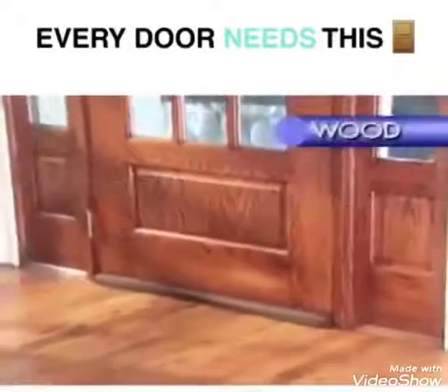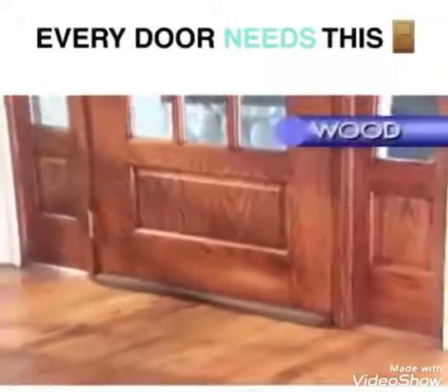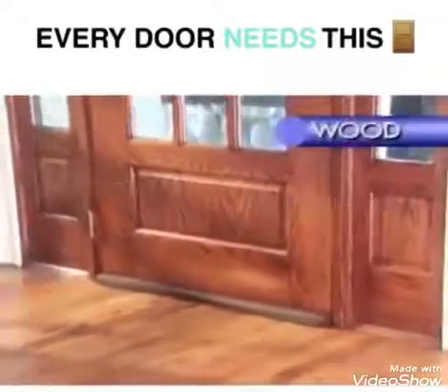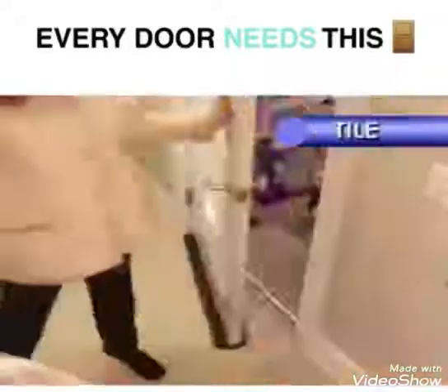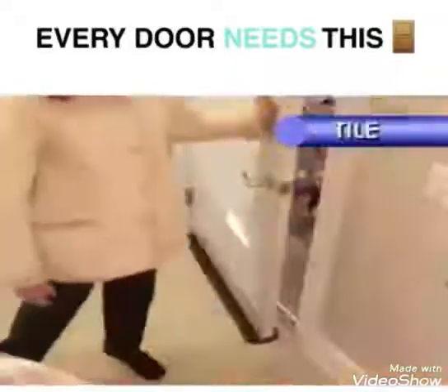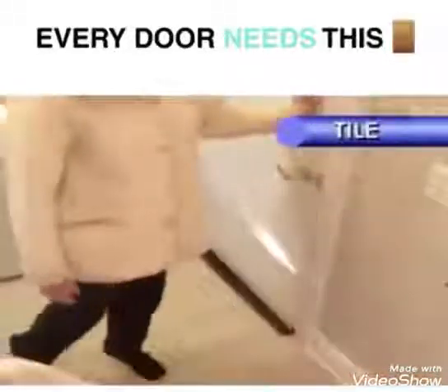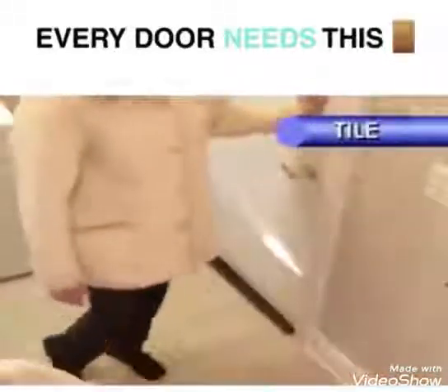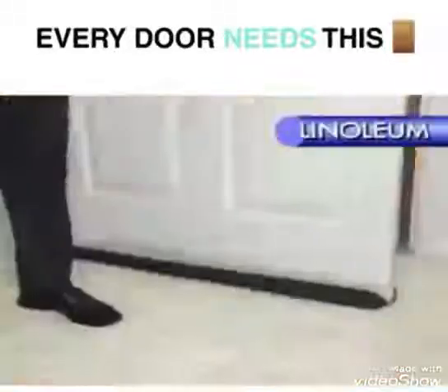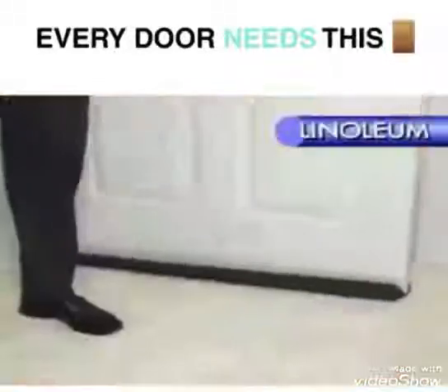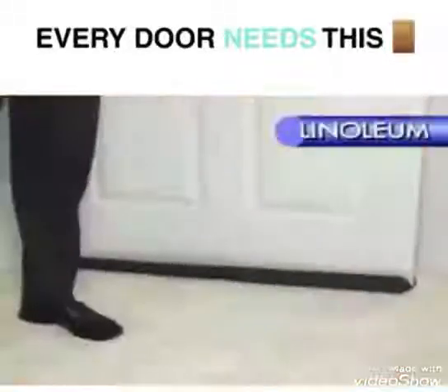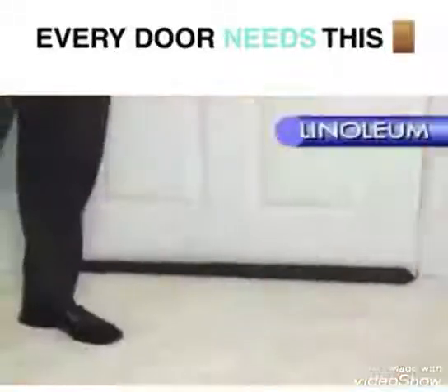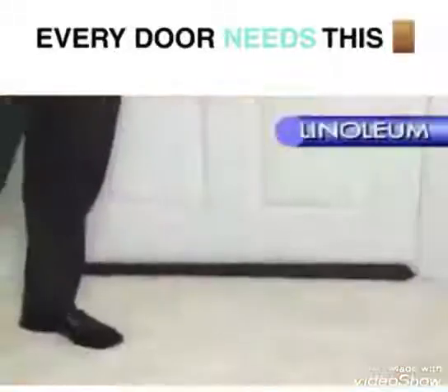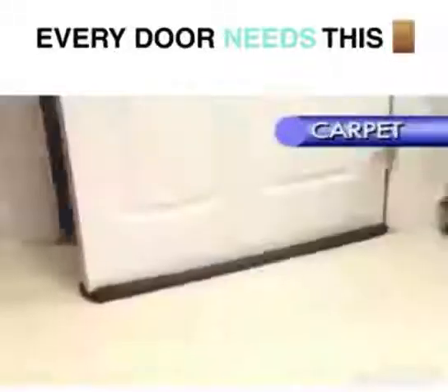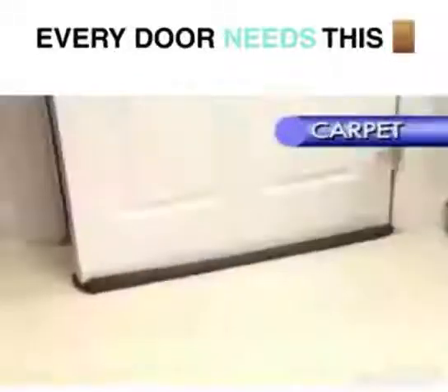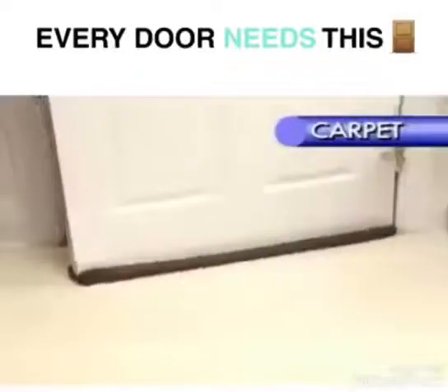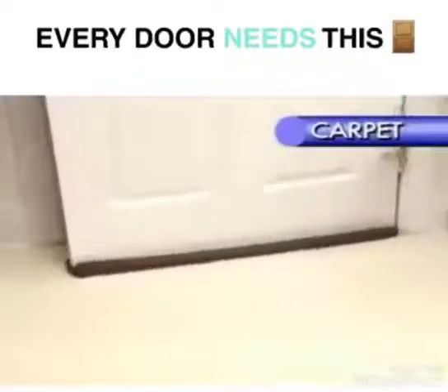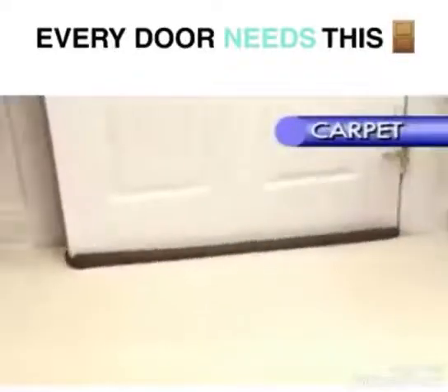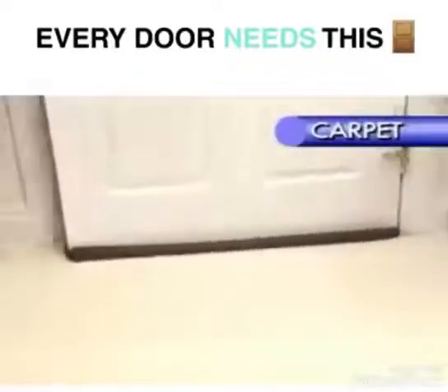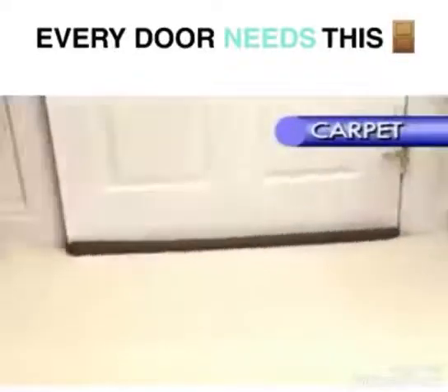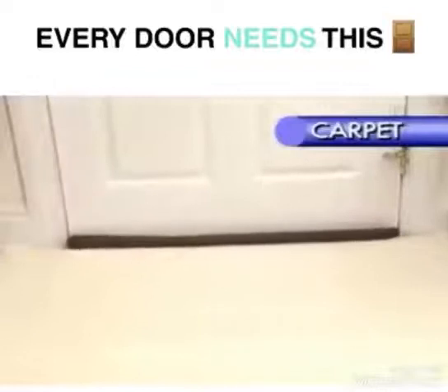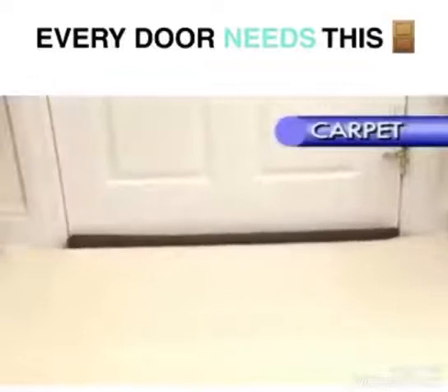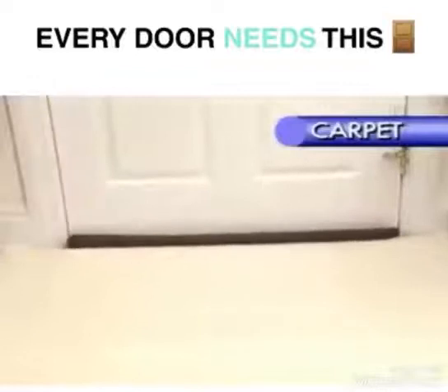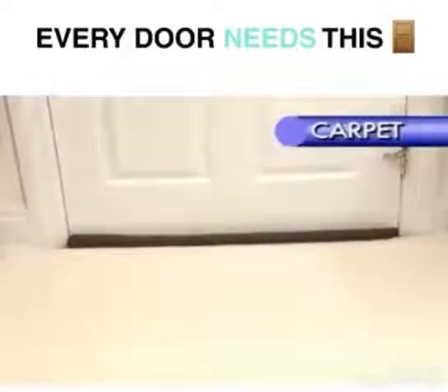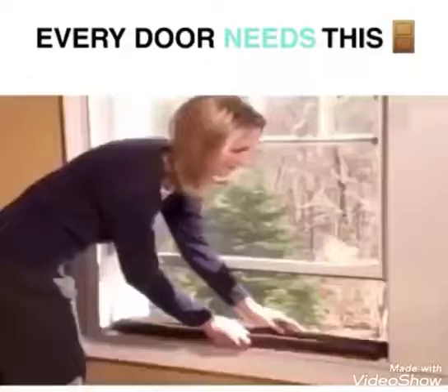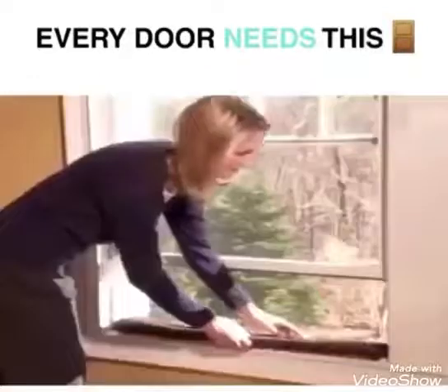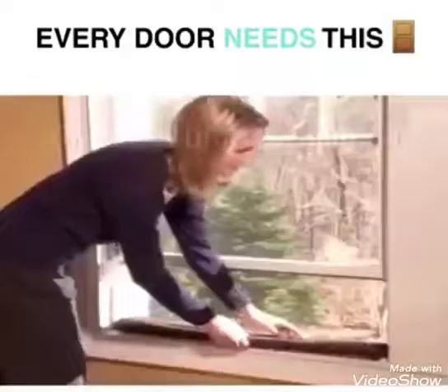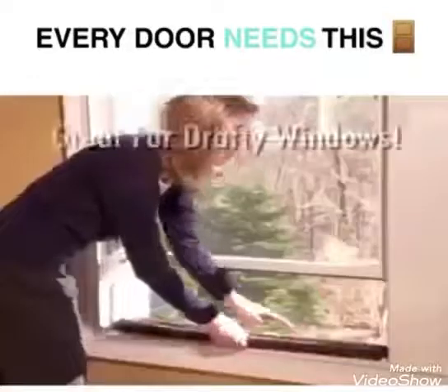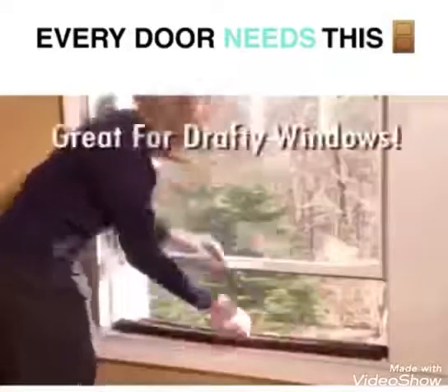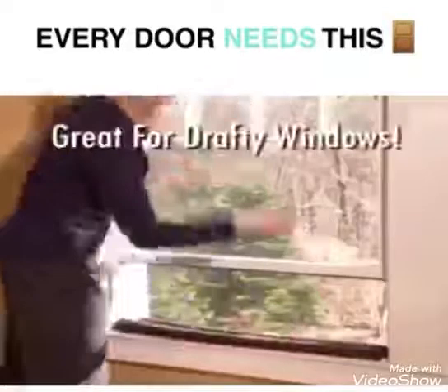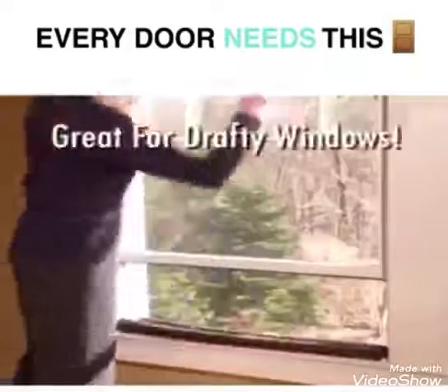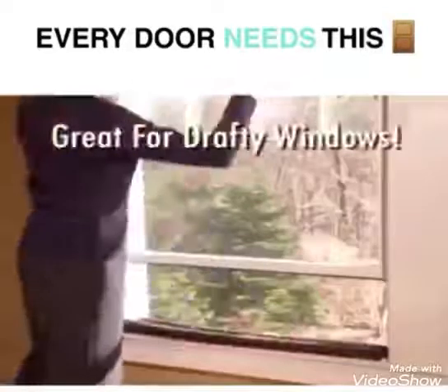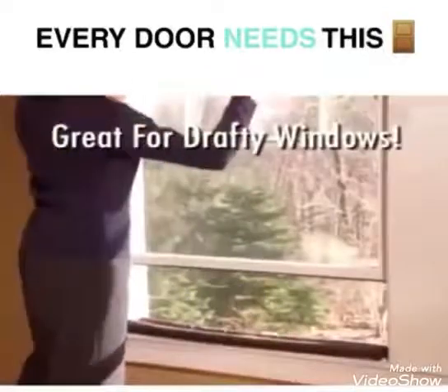Wood, tile, linoleum — and it easily glides on carpet. It works on windows, too.